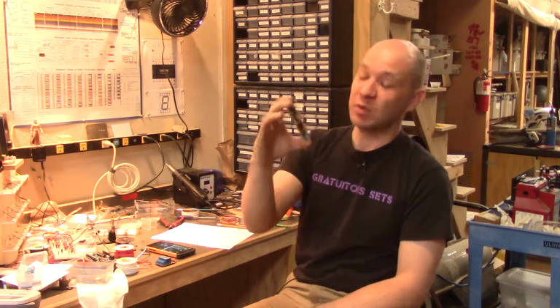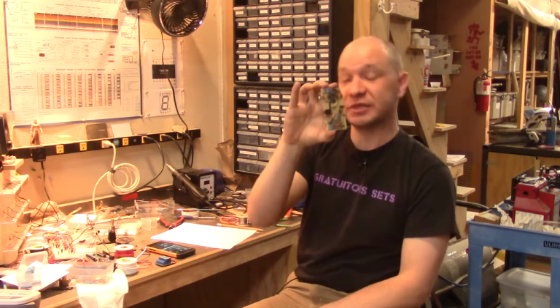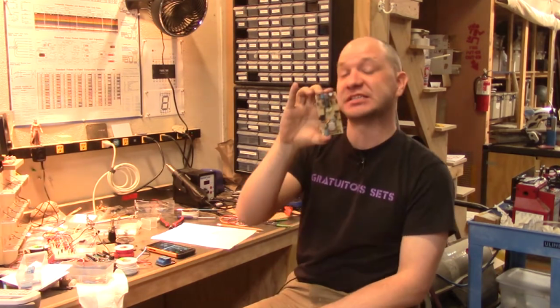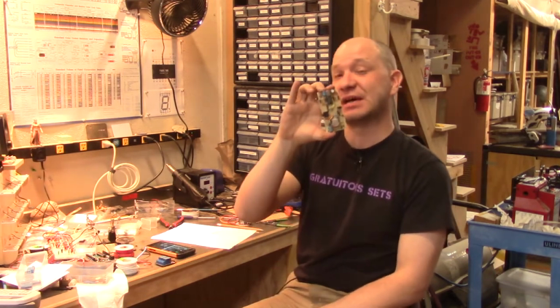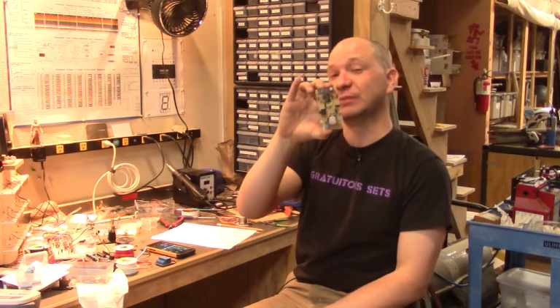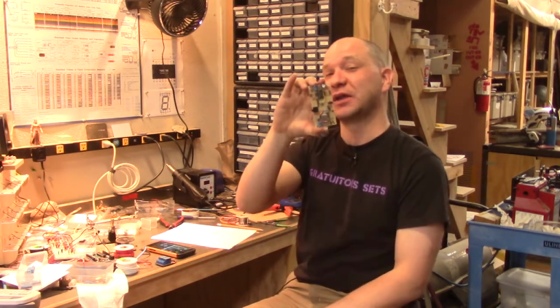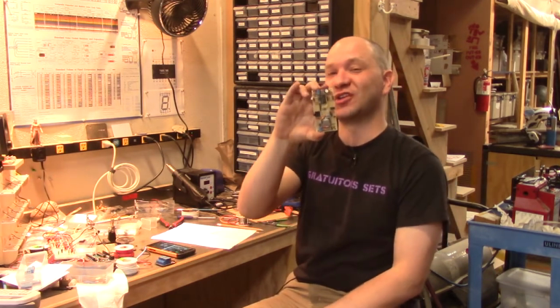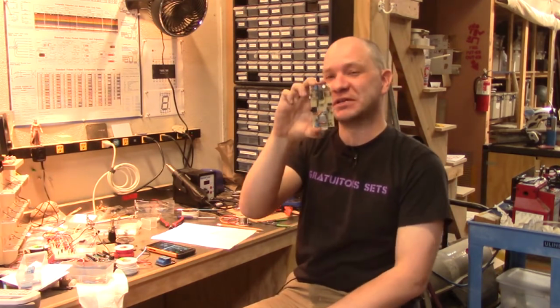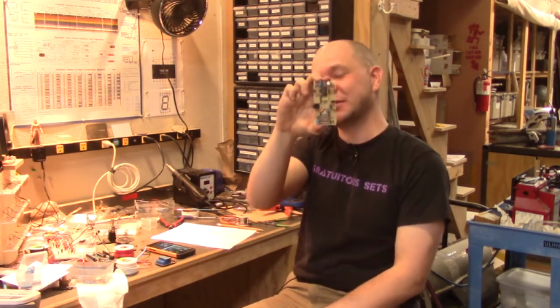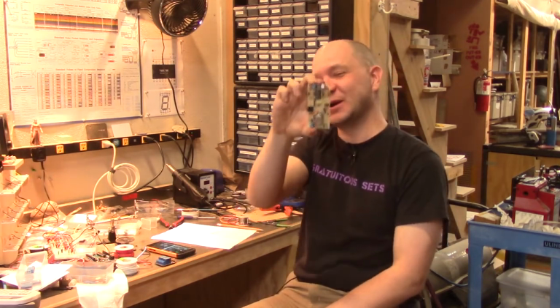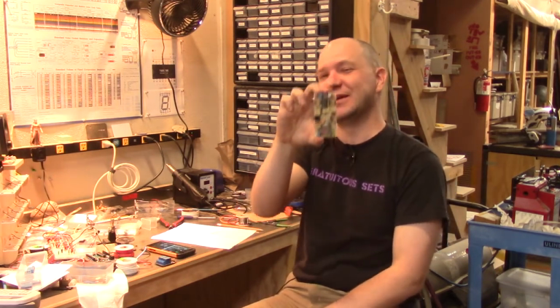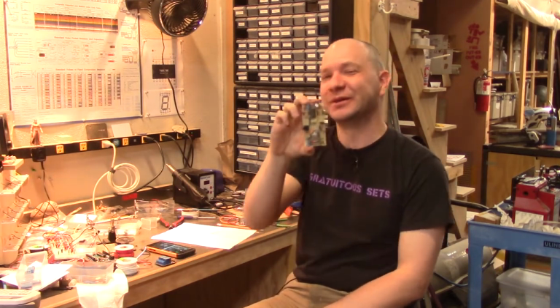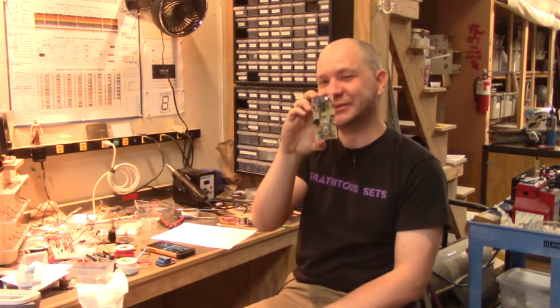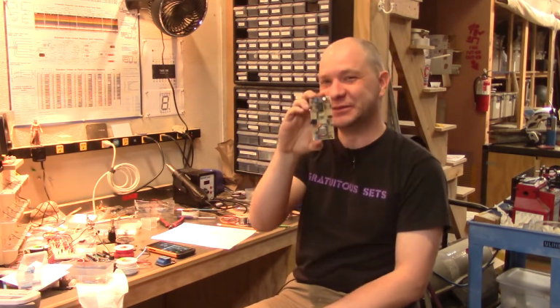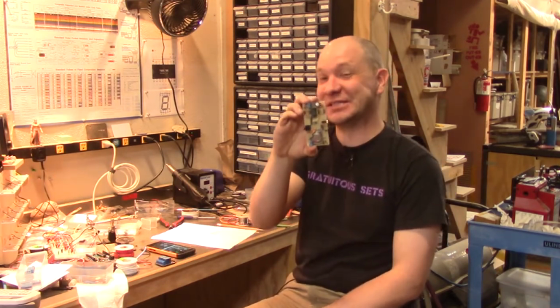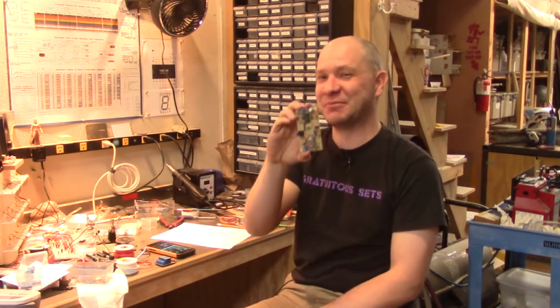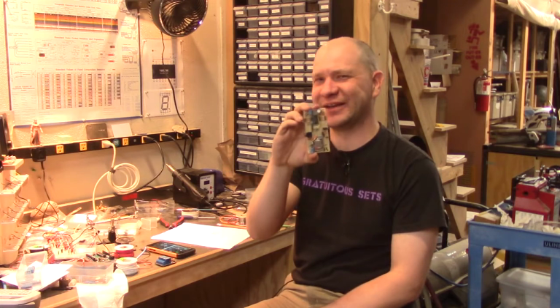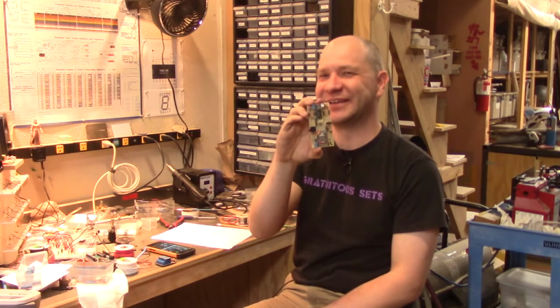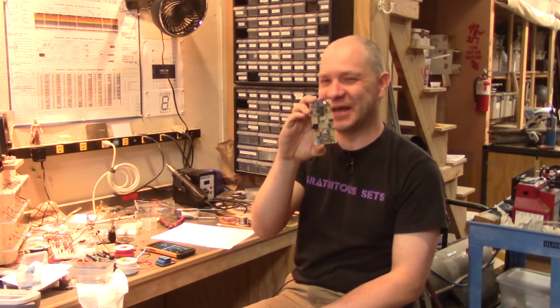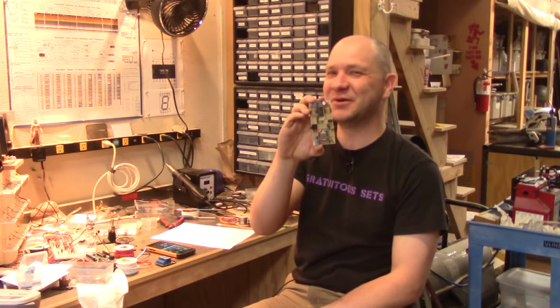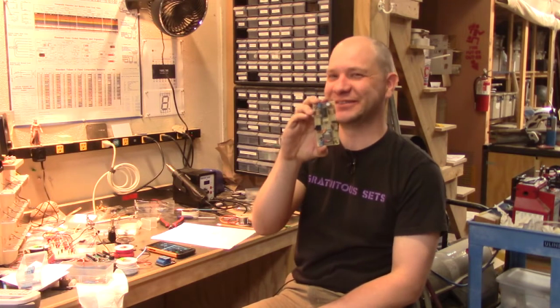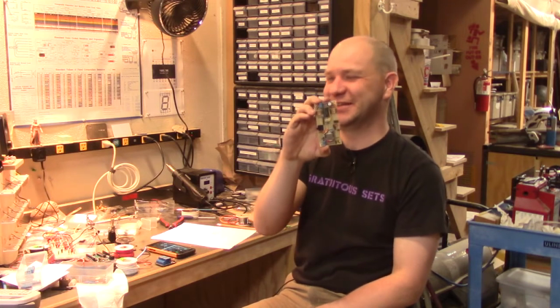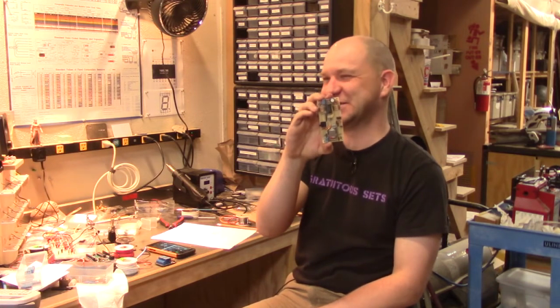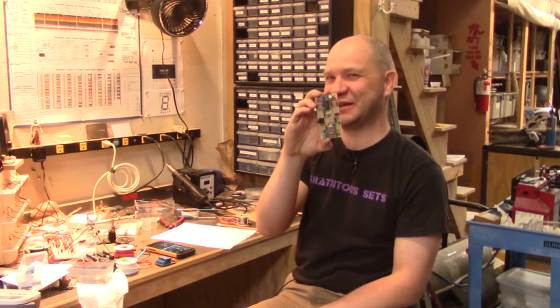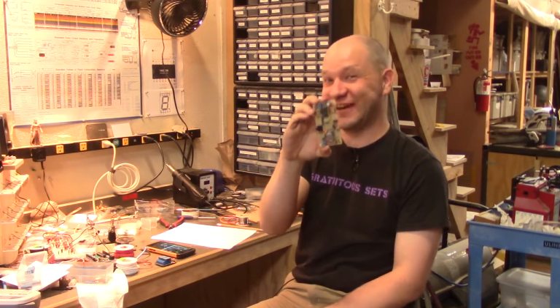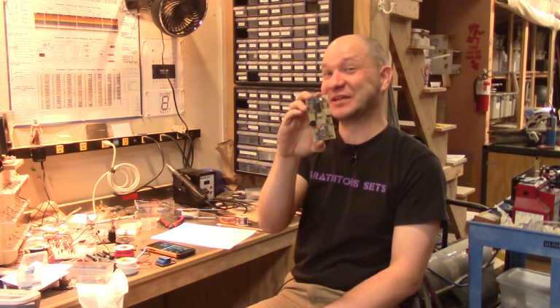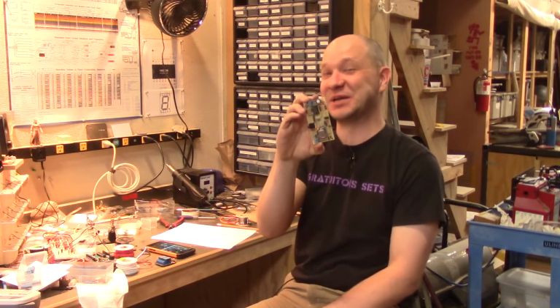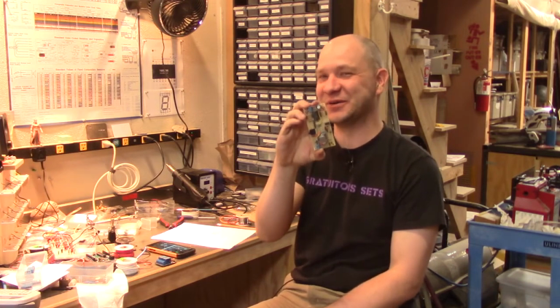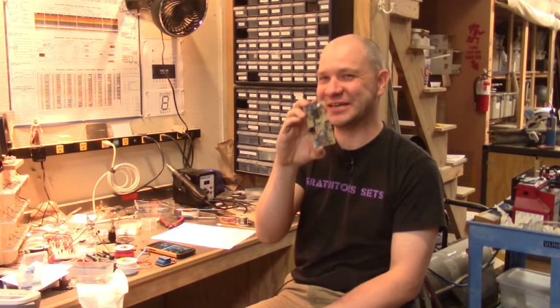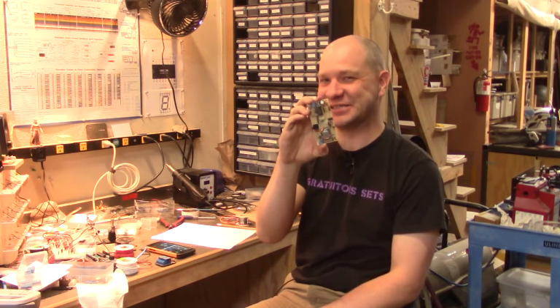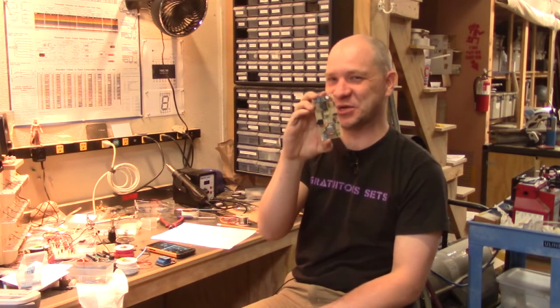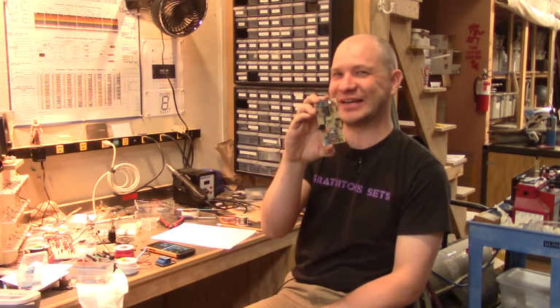But this — I'm really proud of this because everything on here does something. And now, as of like five minutes ago, it does it correctly.